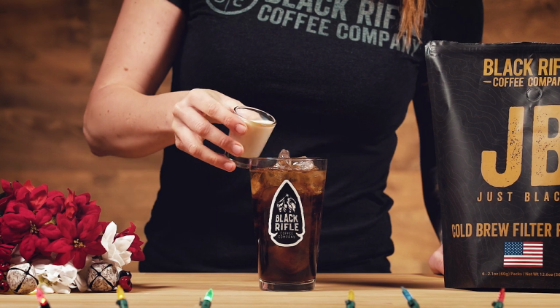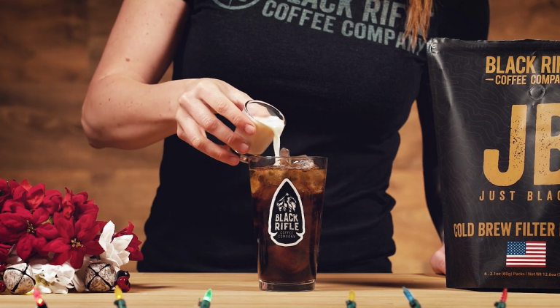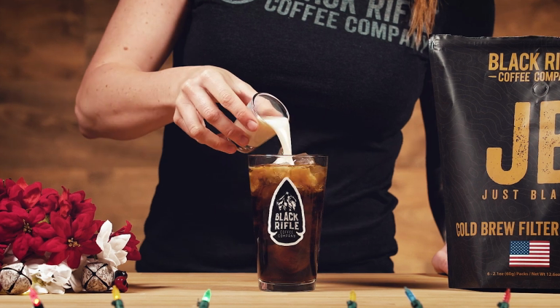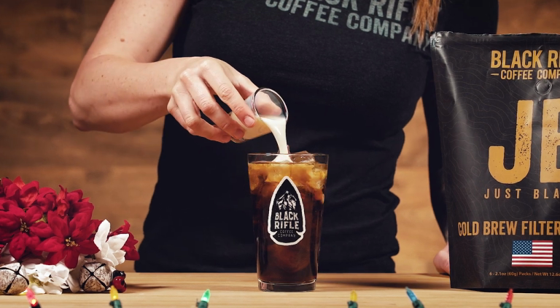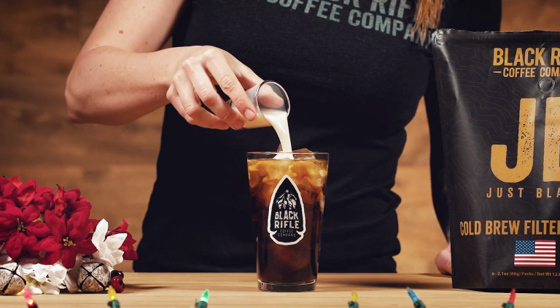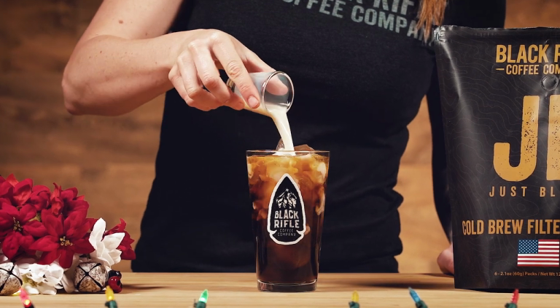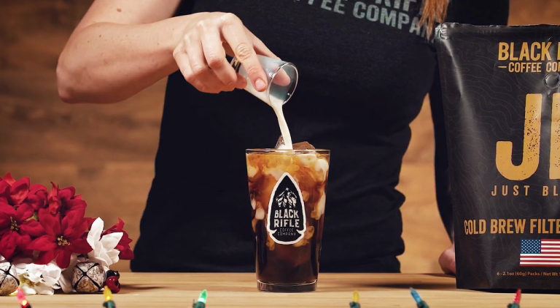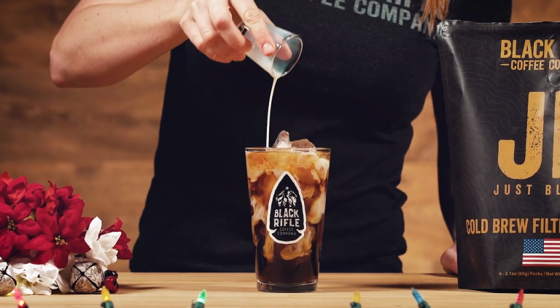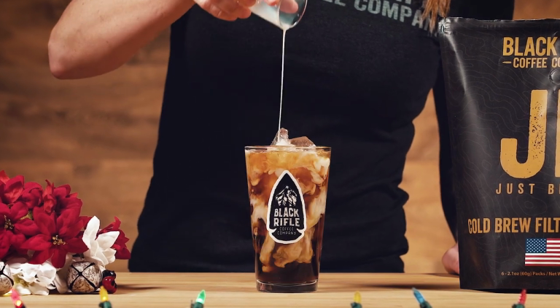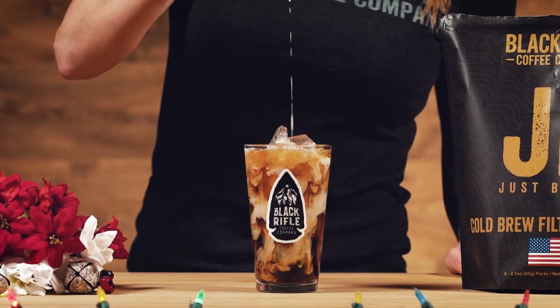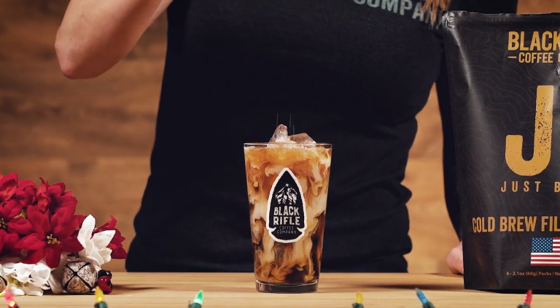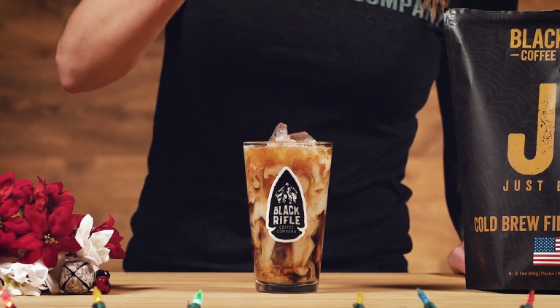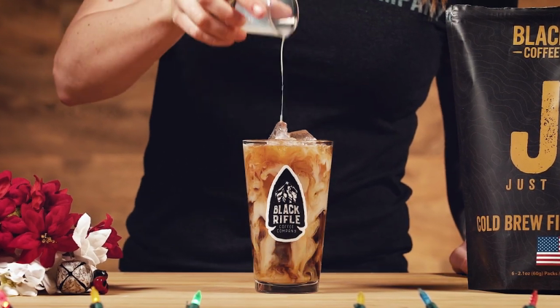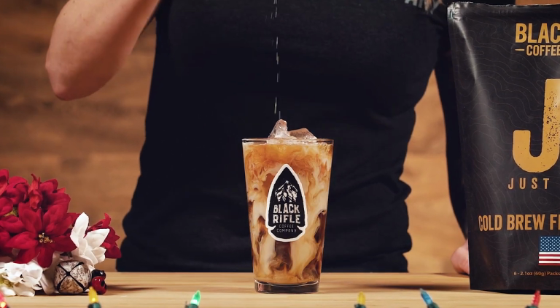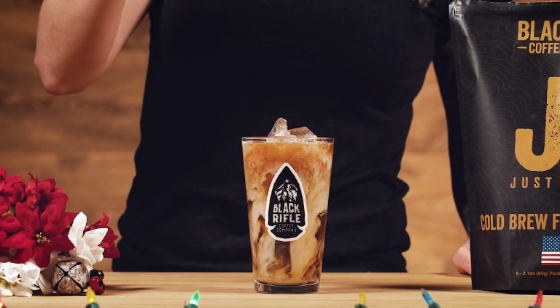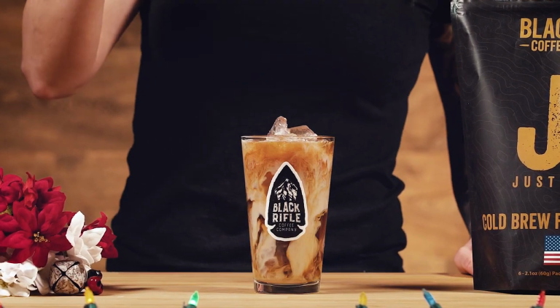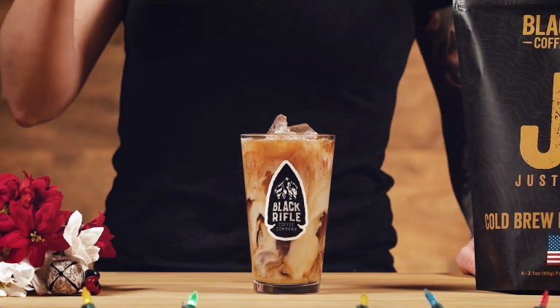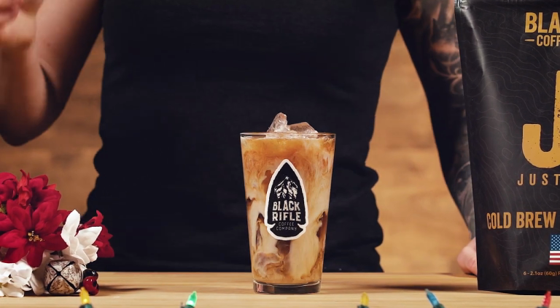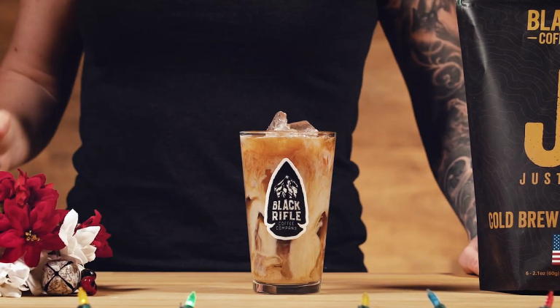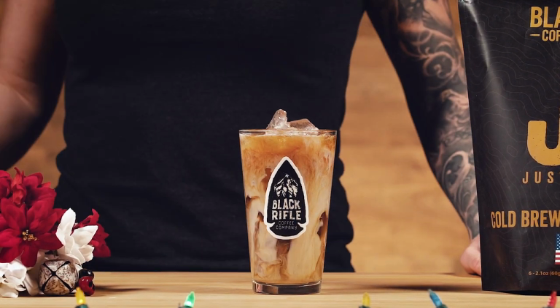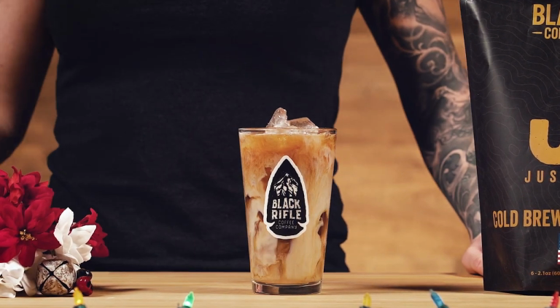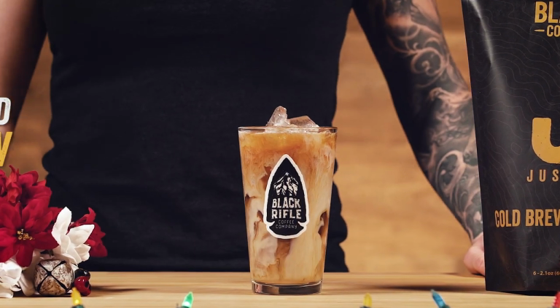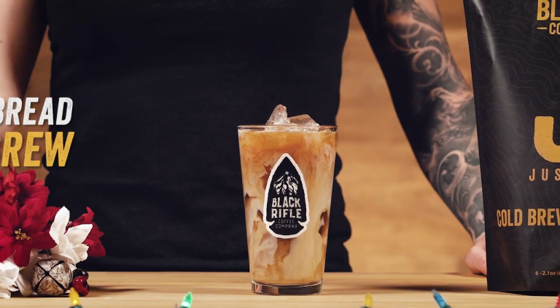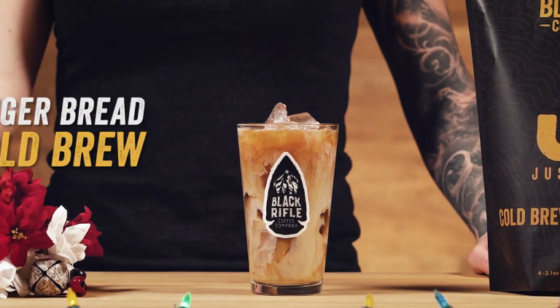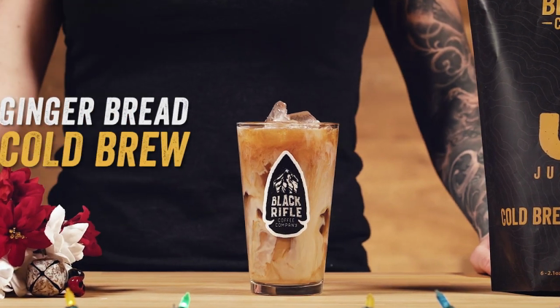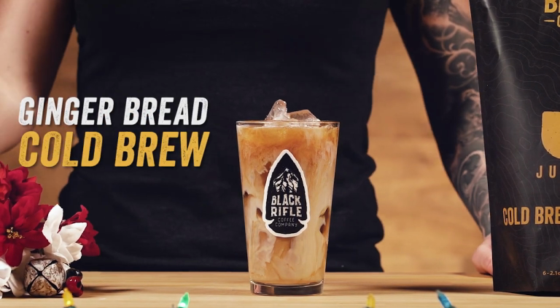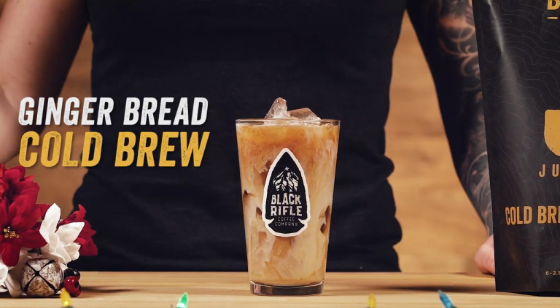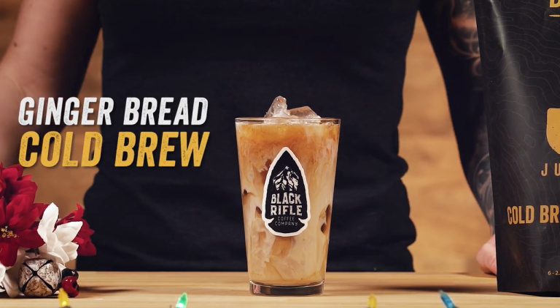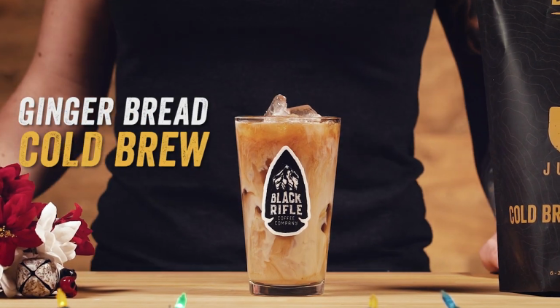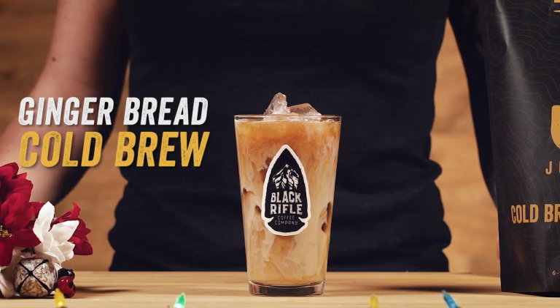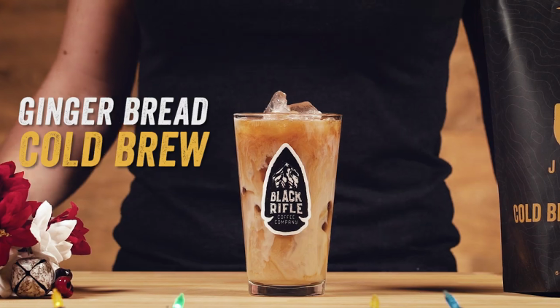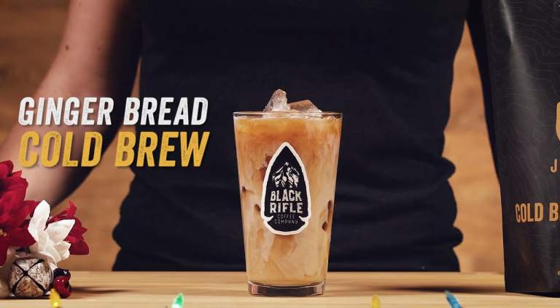We've taken a coffee favorite and spiced it up to get you amped for the holidays. This is the gingerbread cold brew.